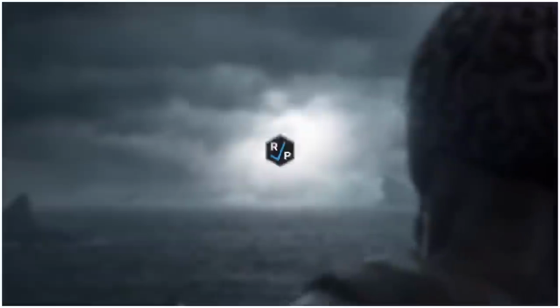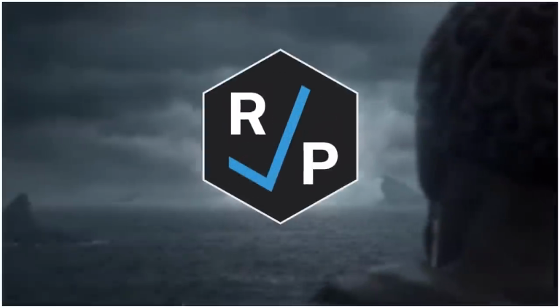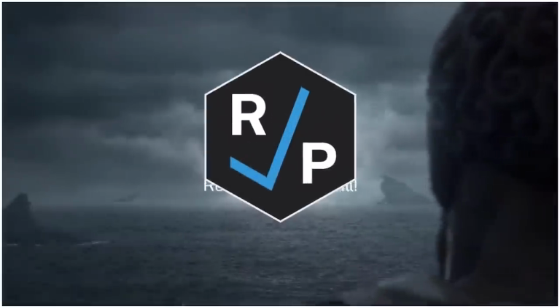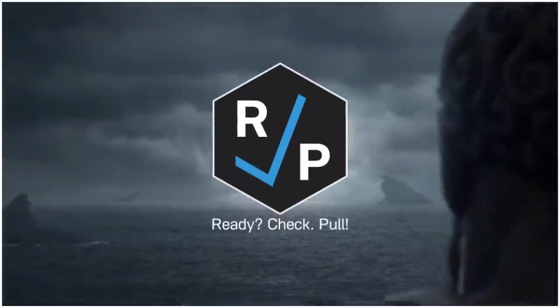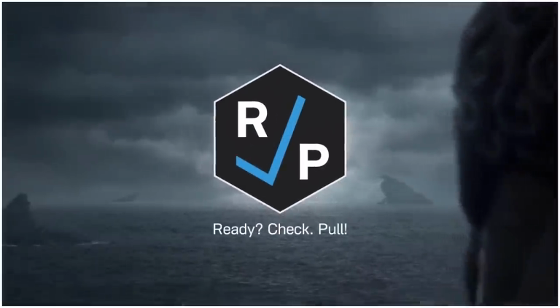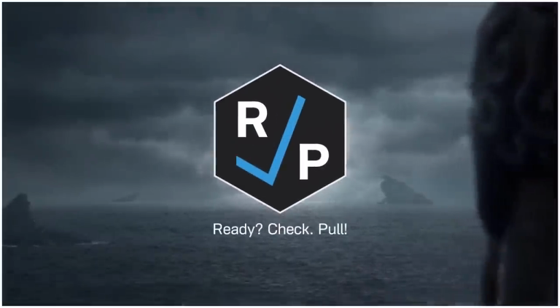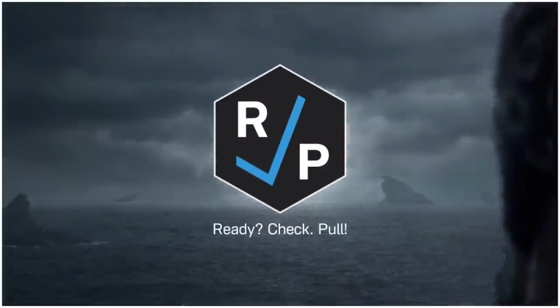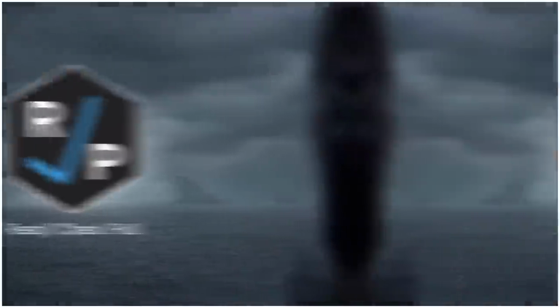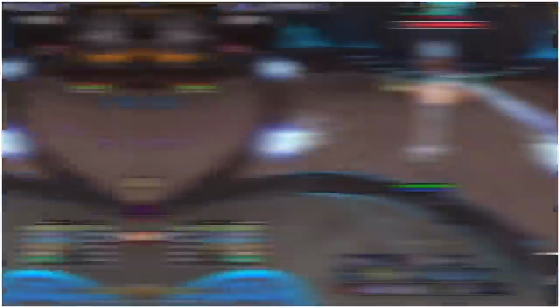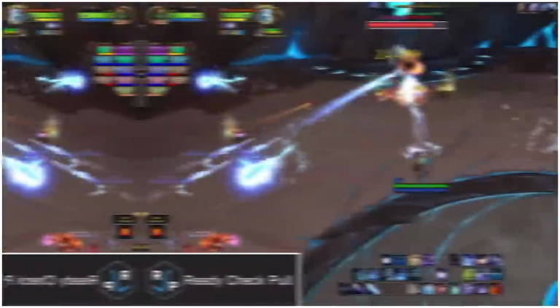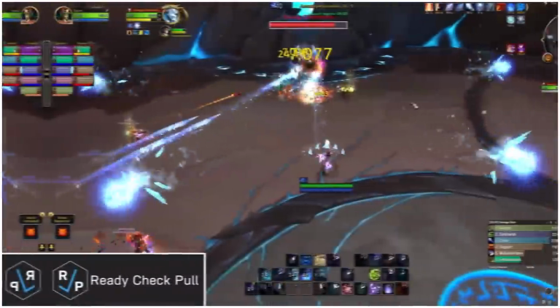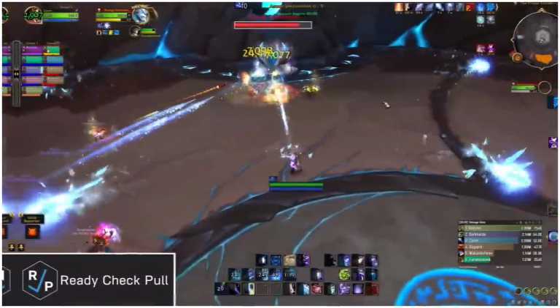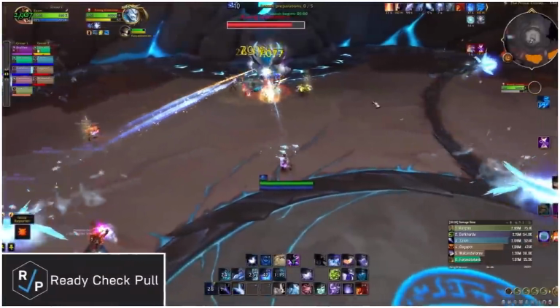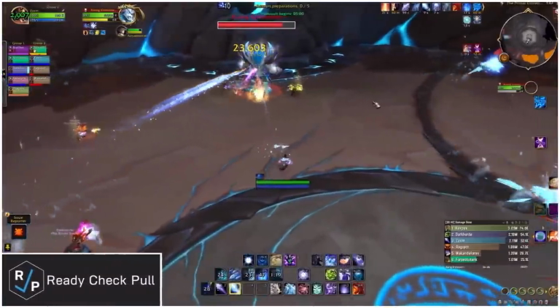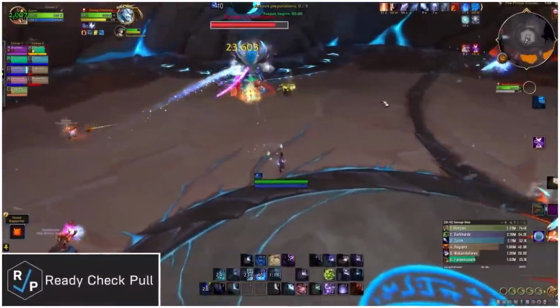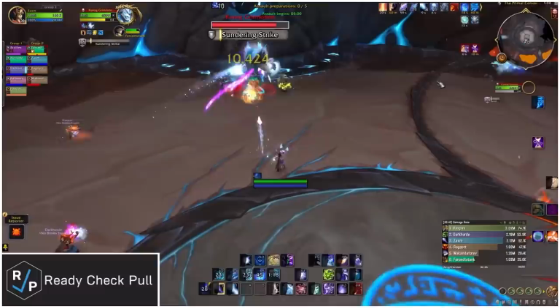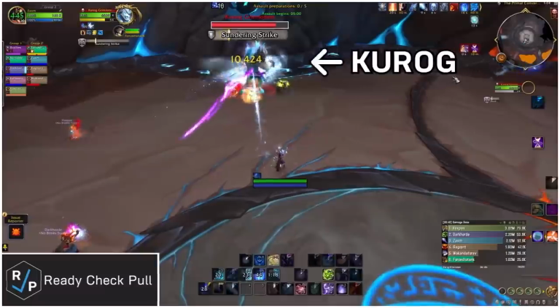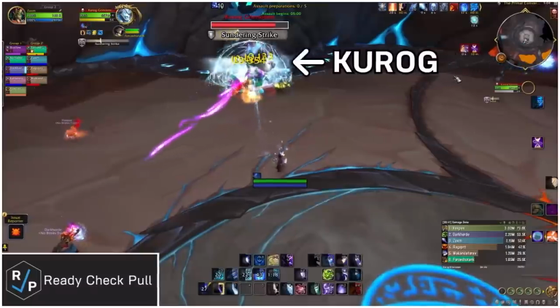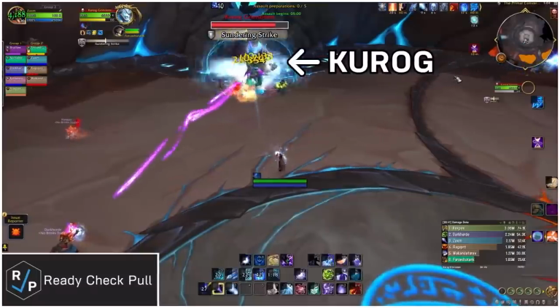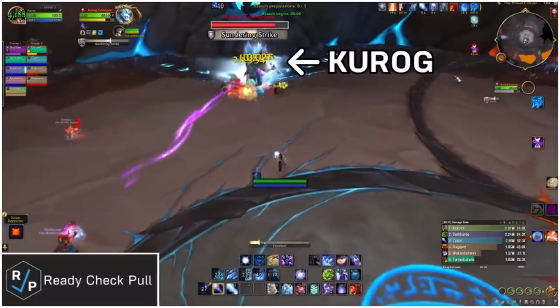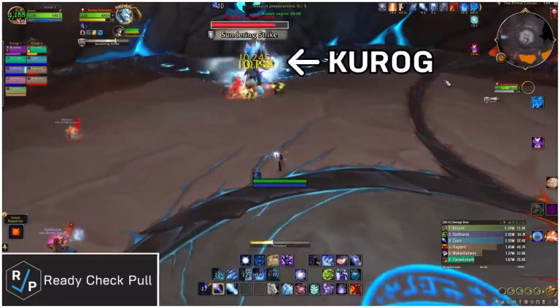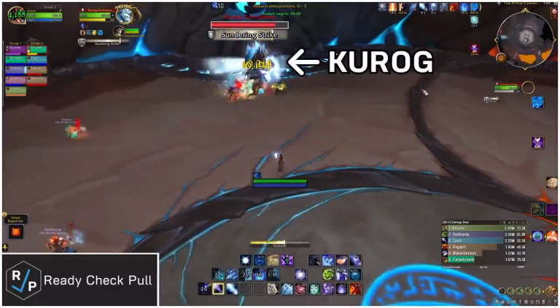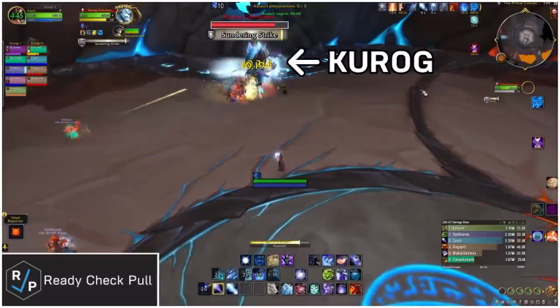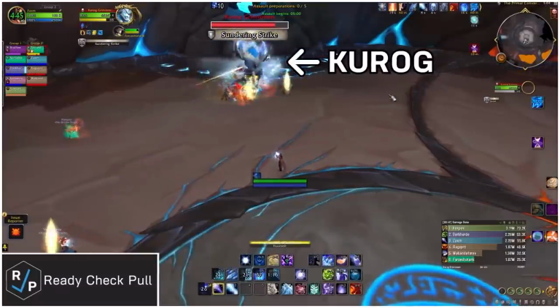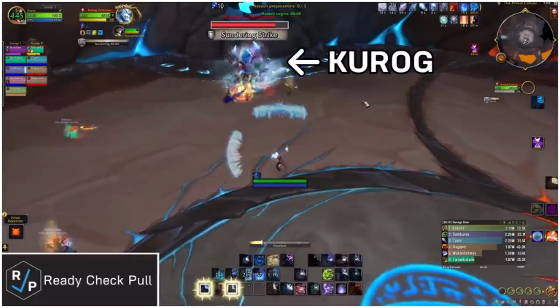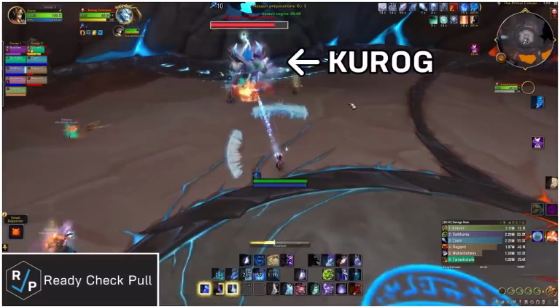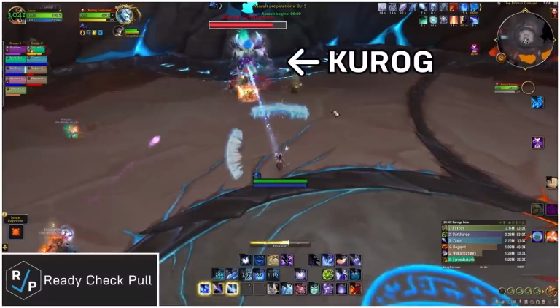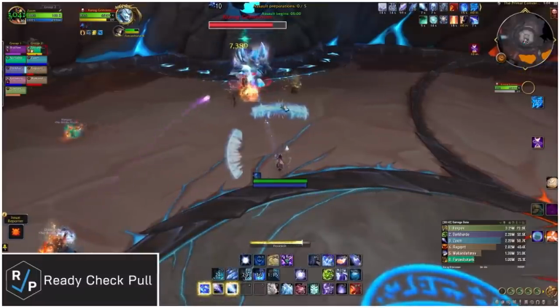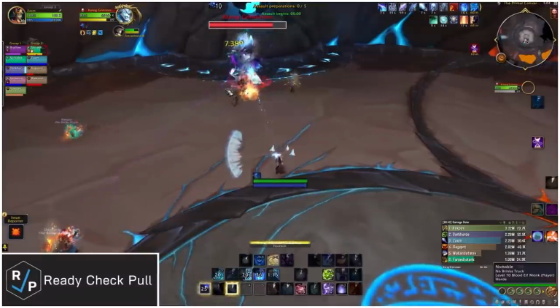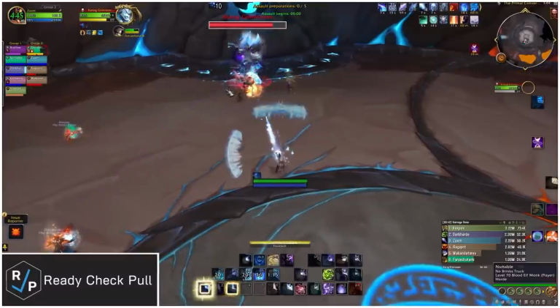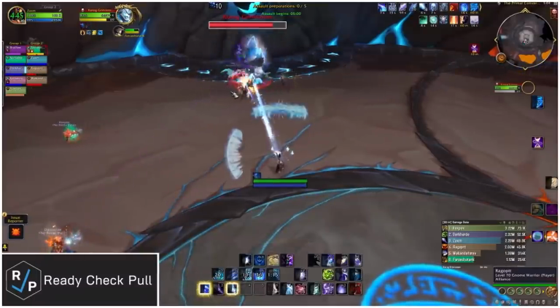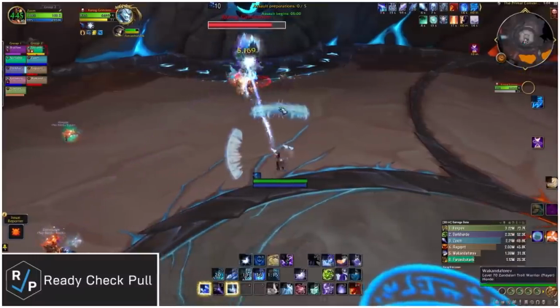Hey, I'm Zax, and this is Kurogg Grimtotem, the boss you can do right after Senarth.